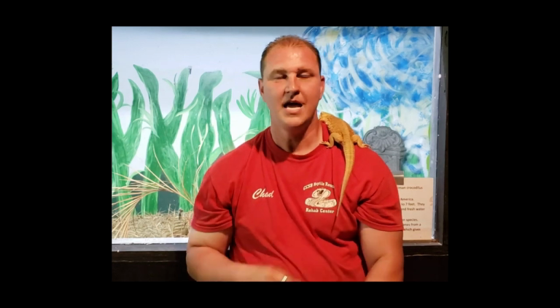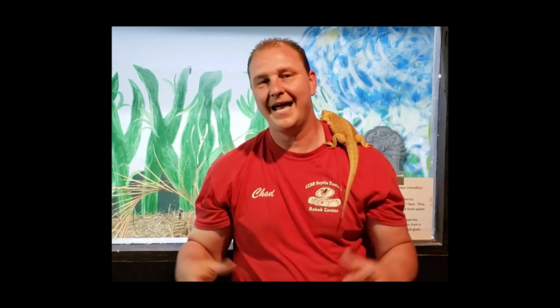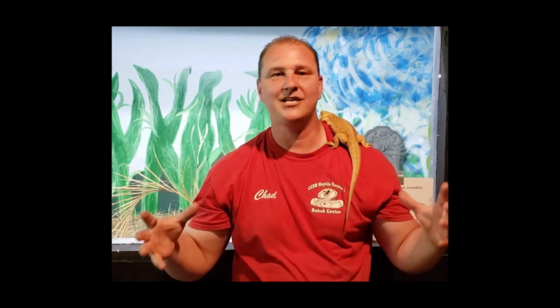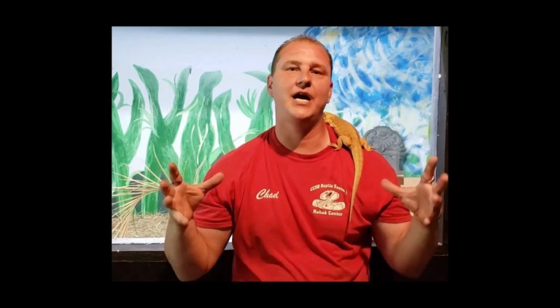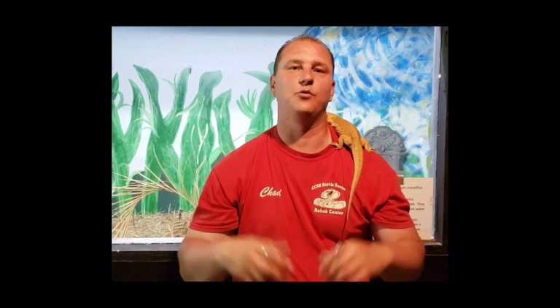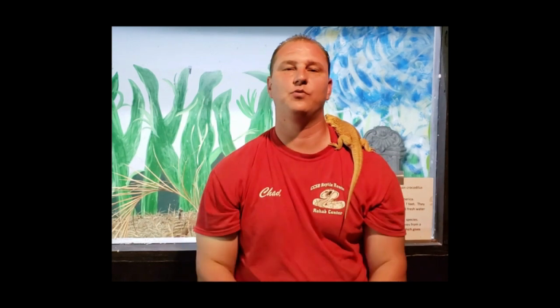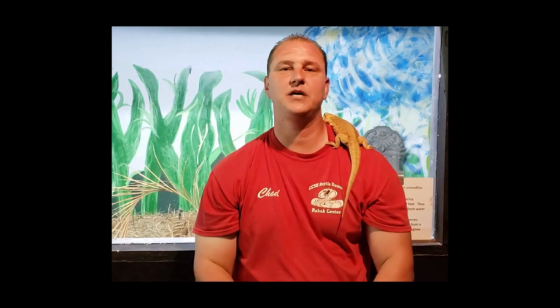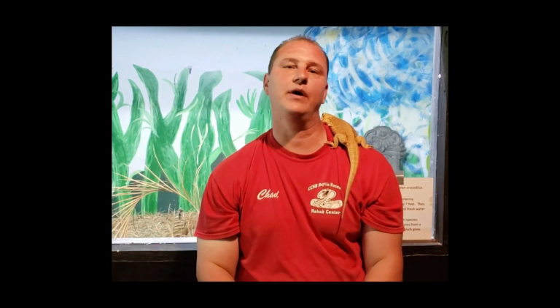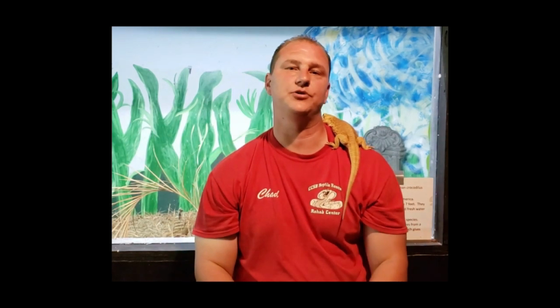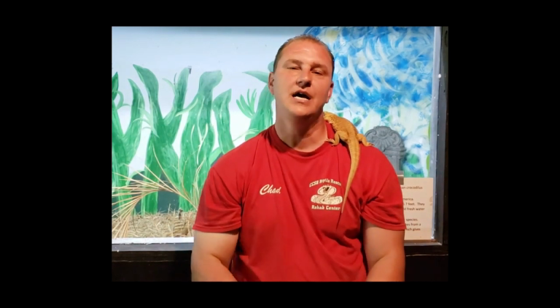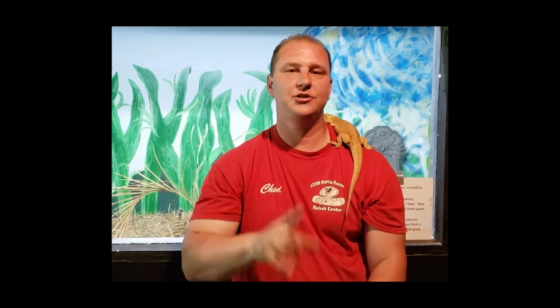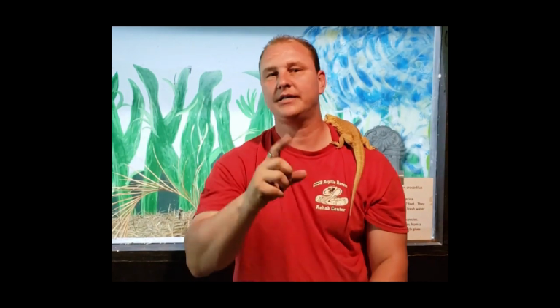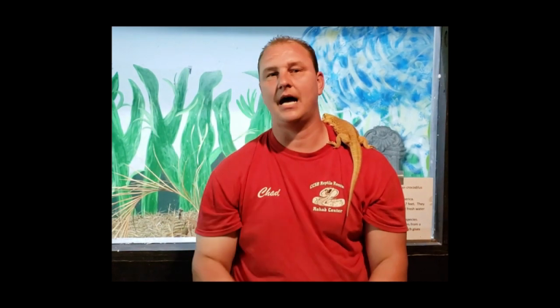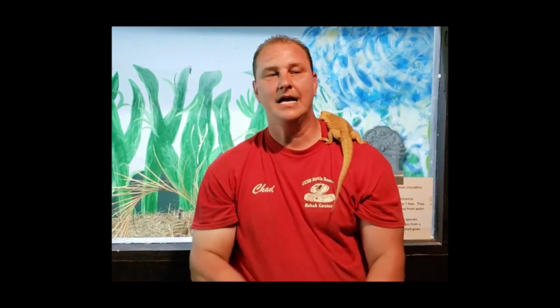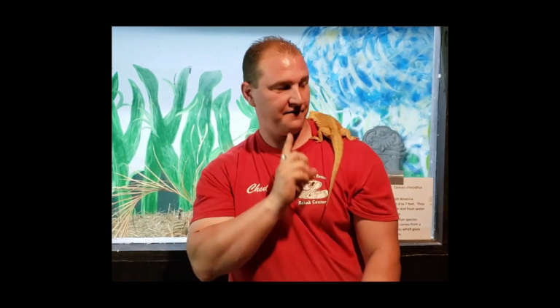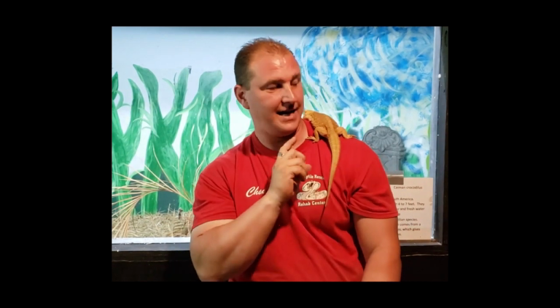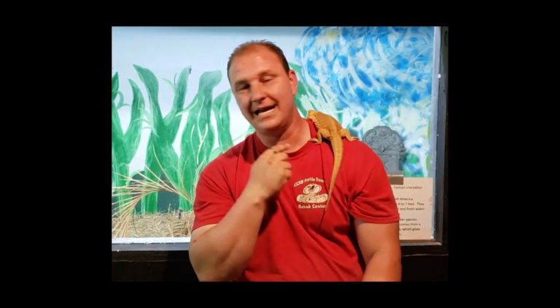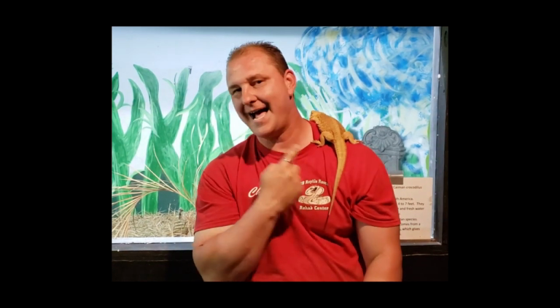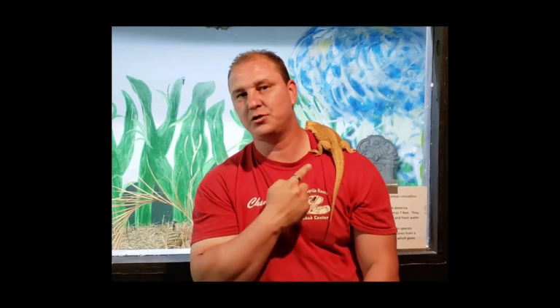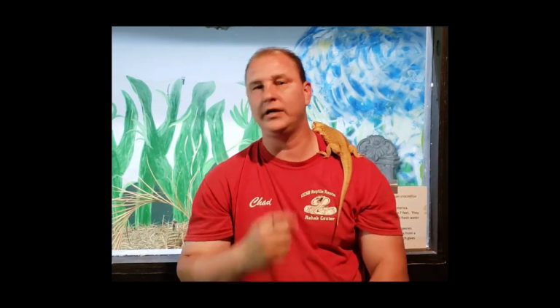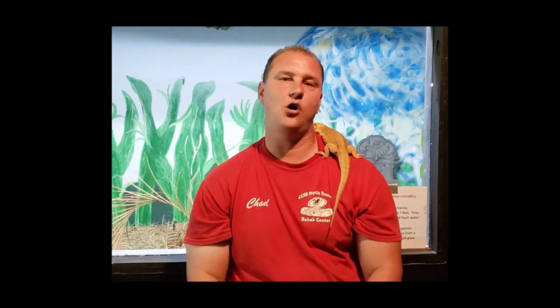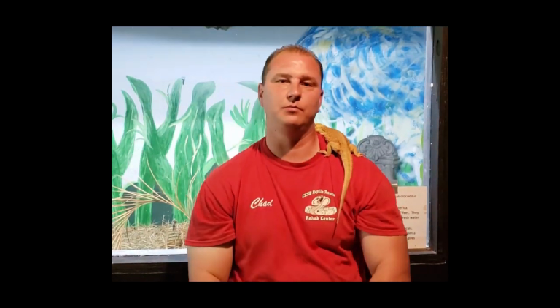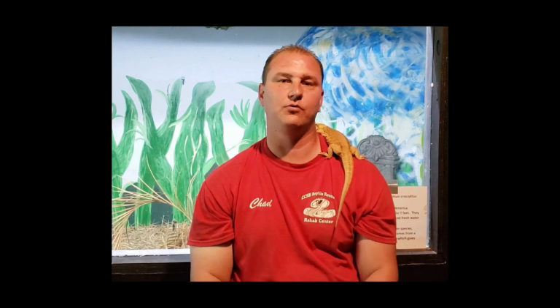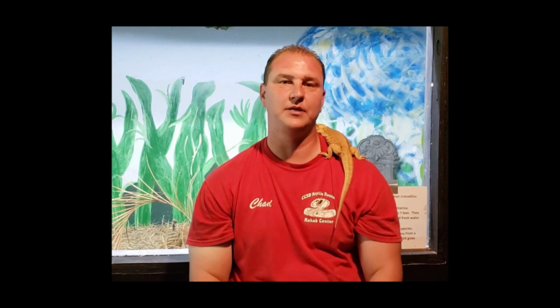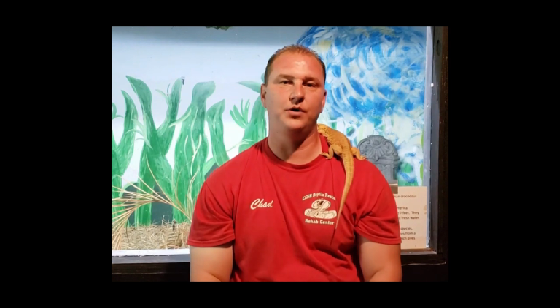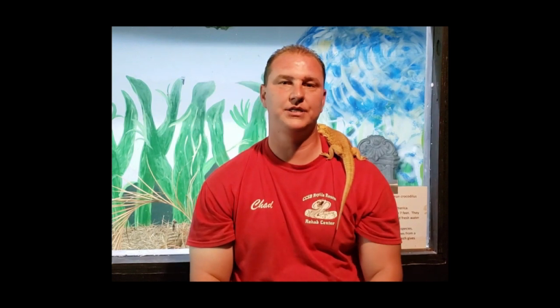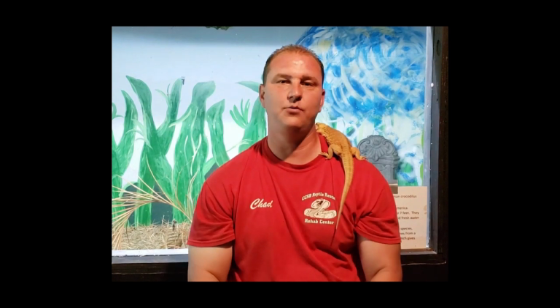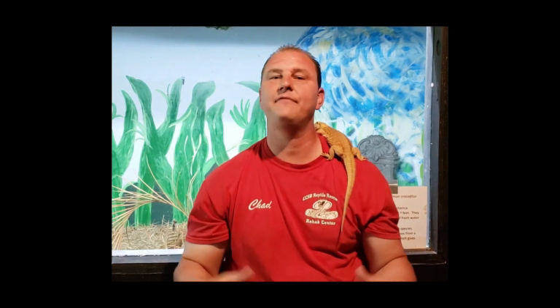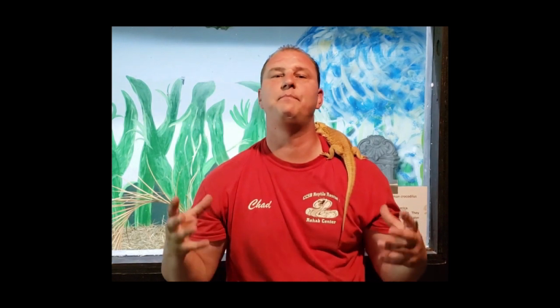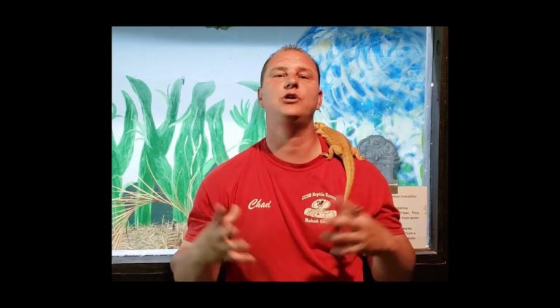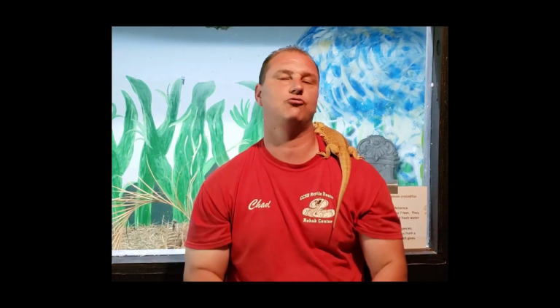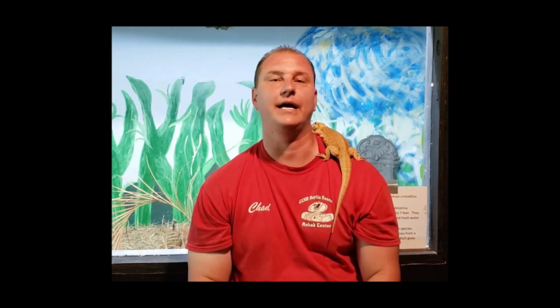Hey guys, Chad here with the Reptile Rangers. Now check this out — I've got an absolutely awesome little reptile with us today. We have the Bearded Dragon.